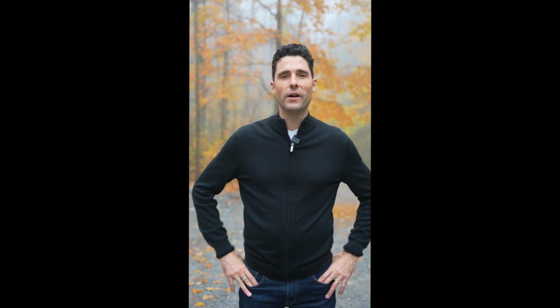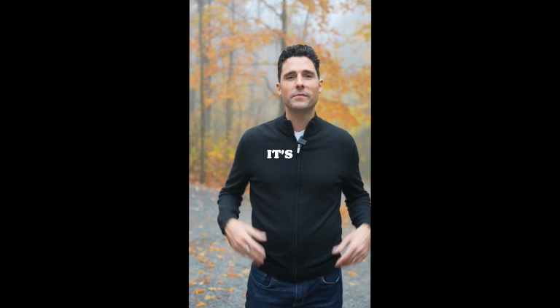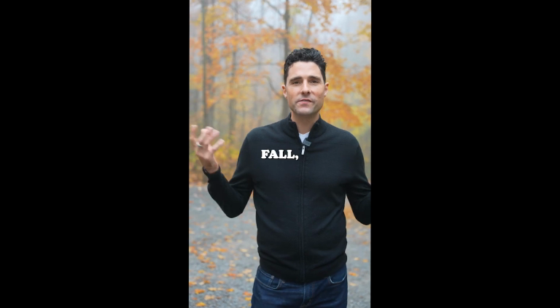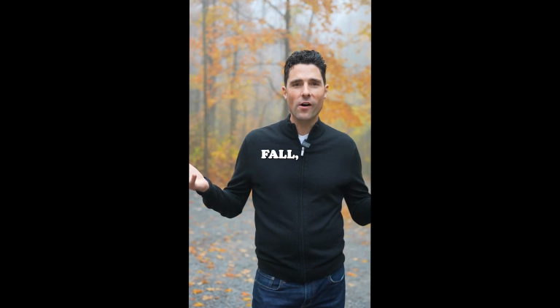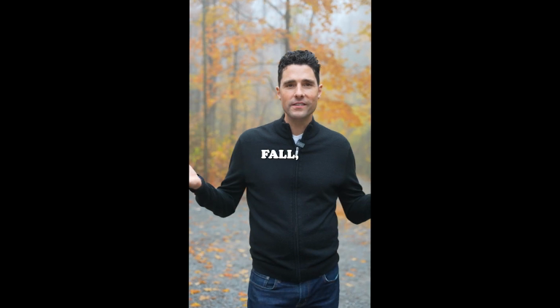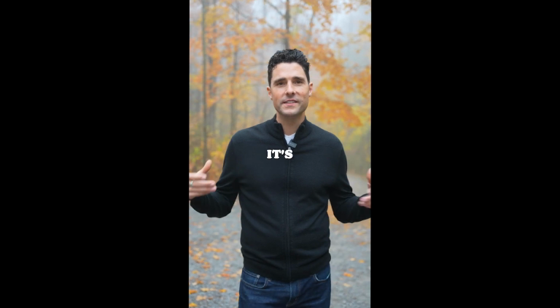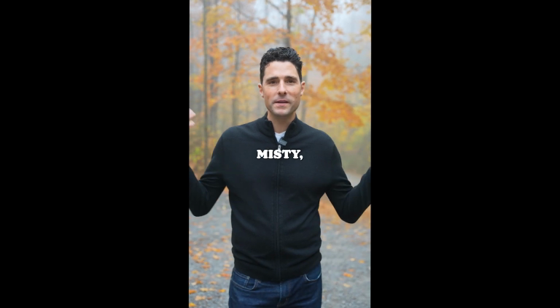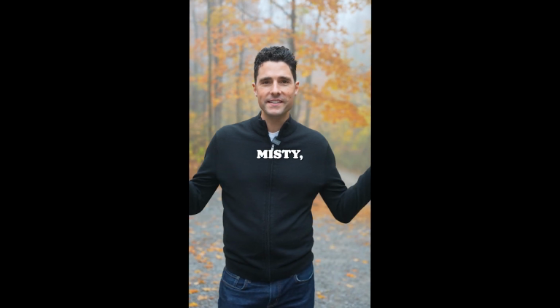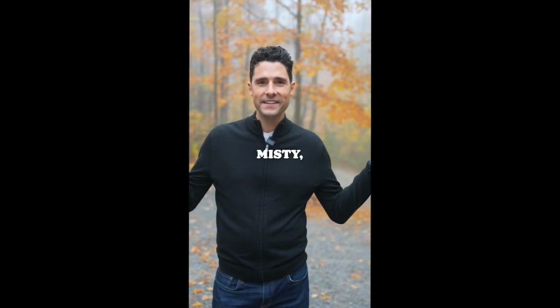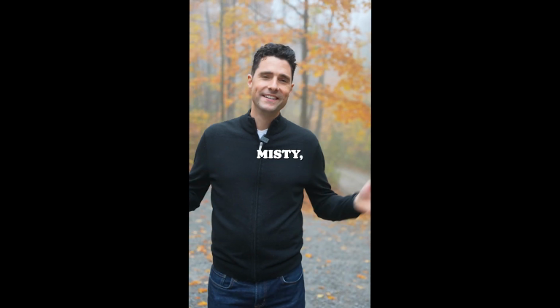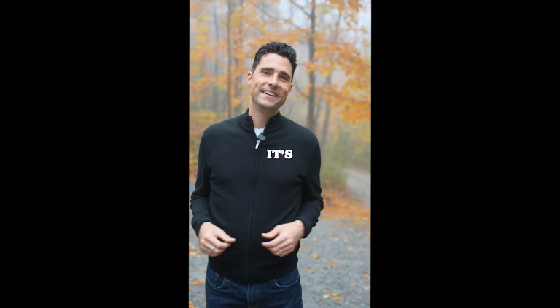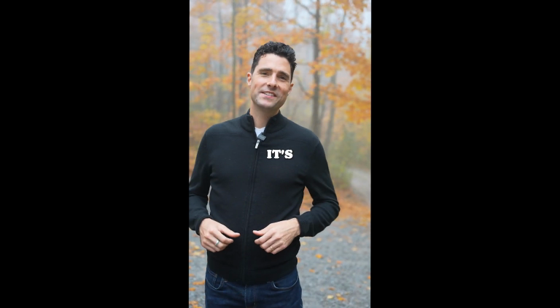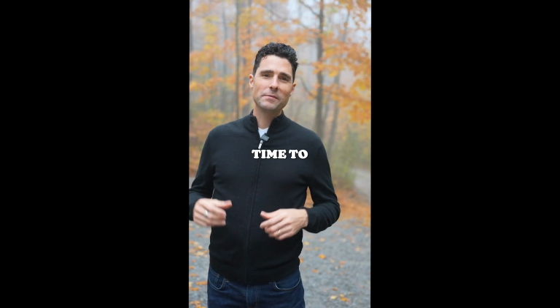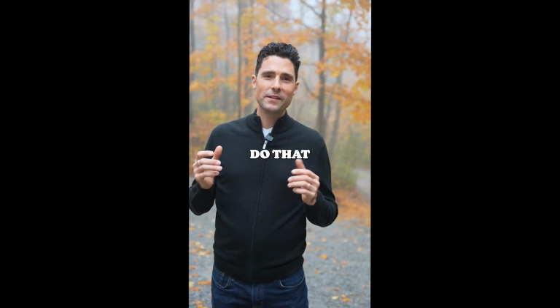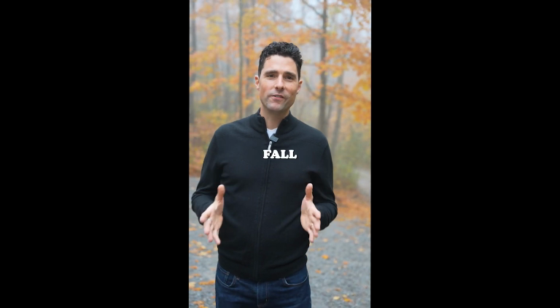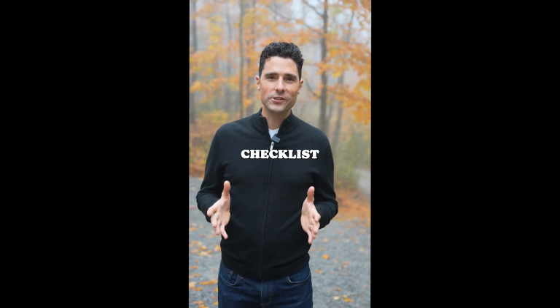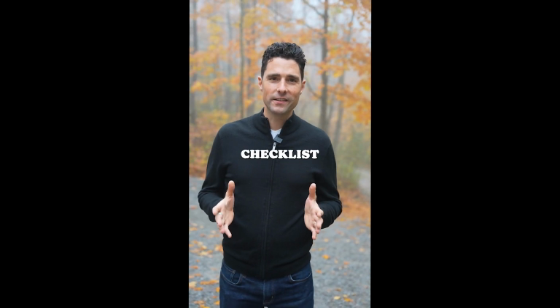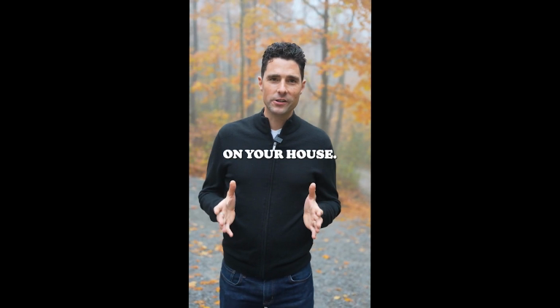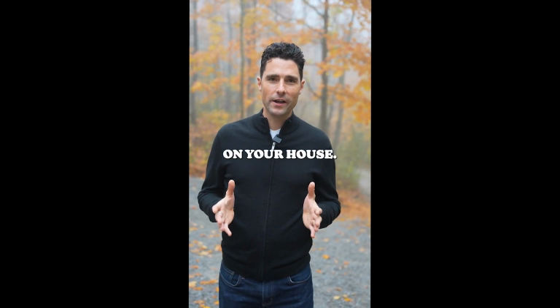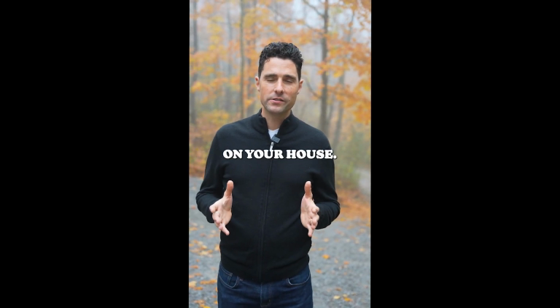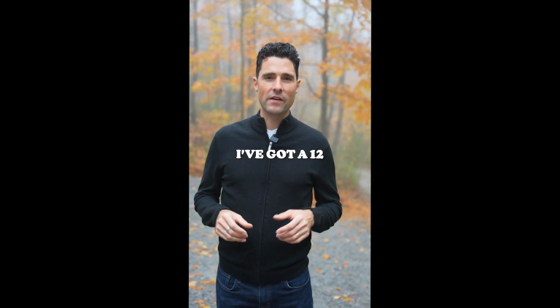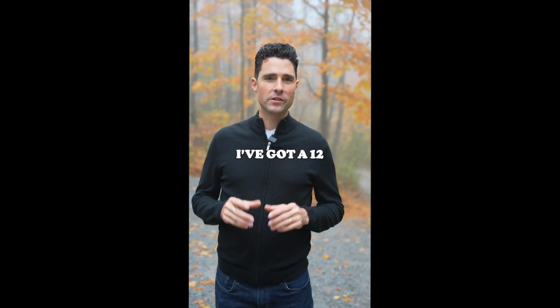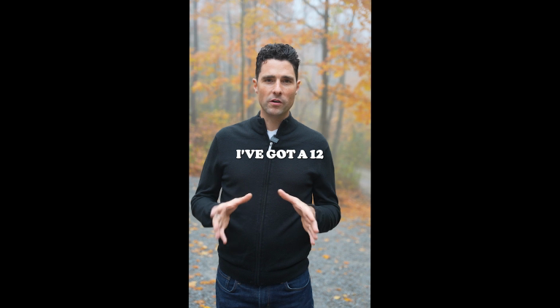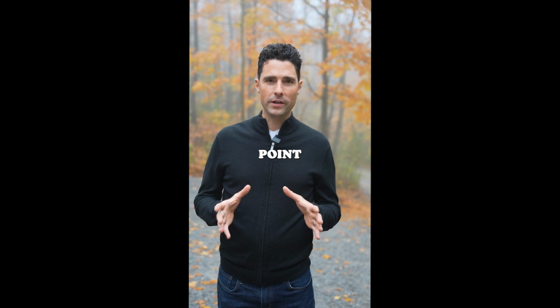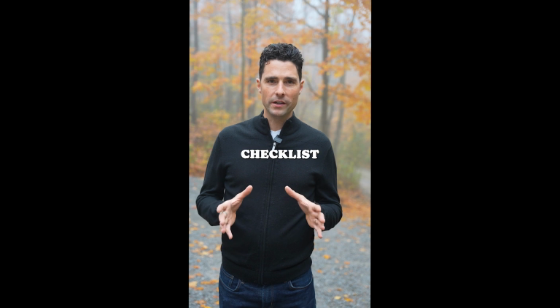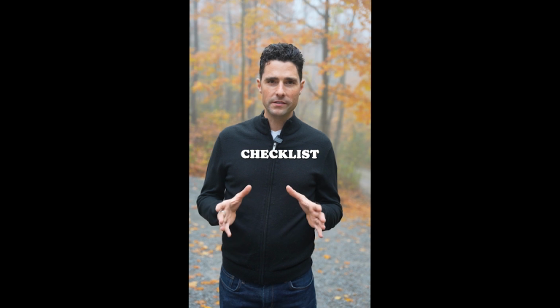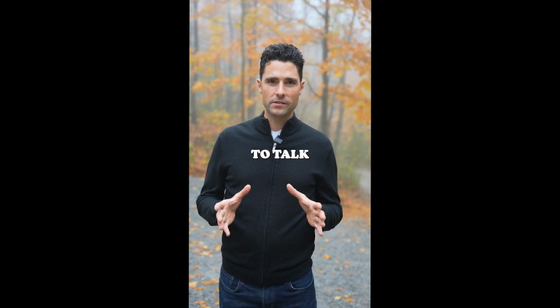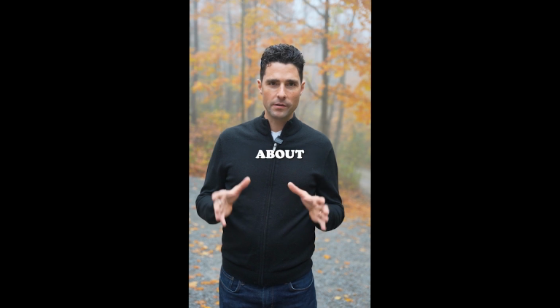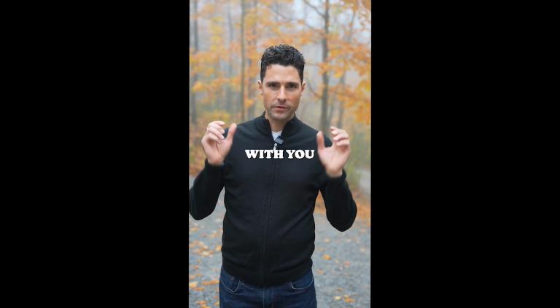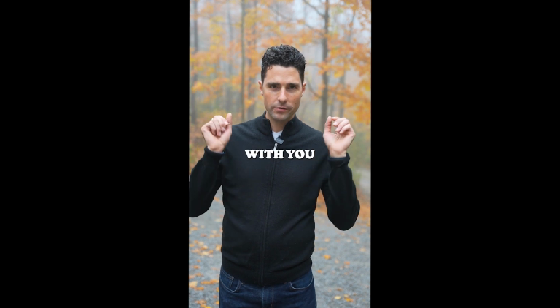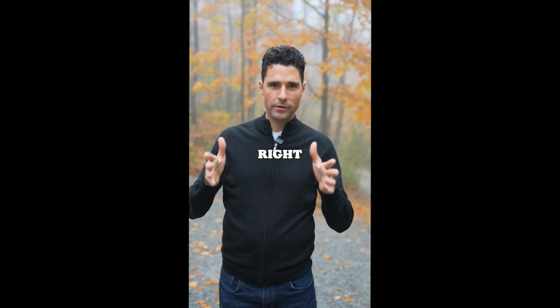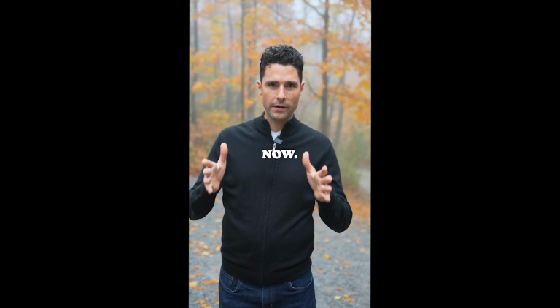It's fall, it's misty, it's time to do that fall checklist on your house. I have about a 12-point checklist to talk about with you right now.